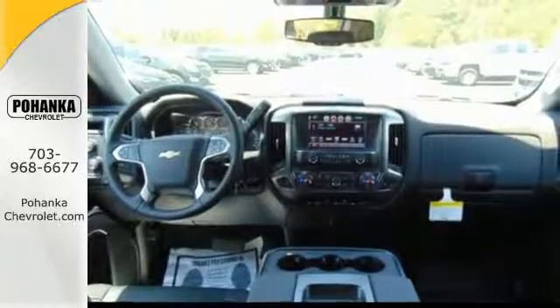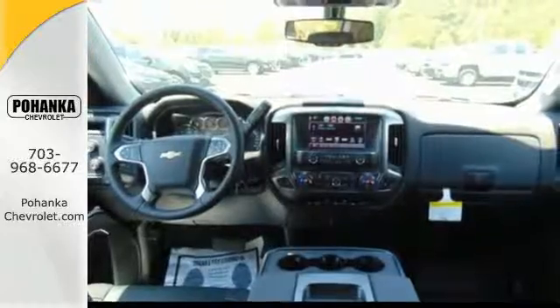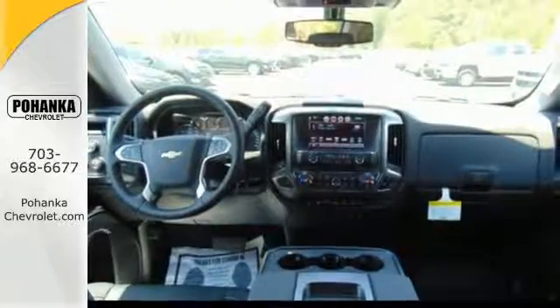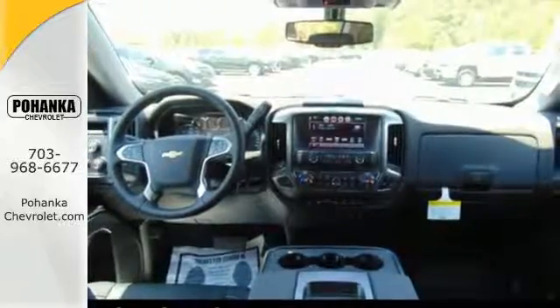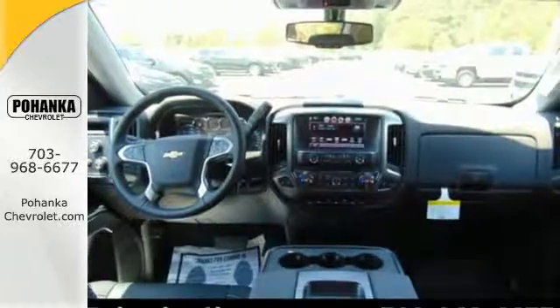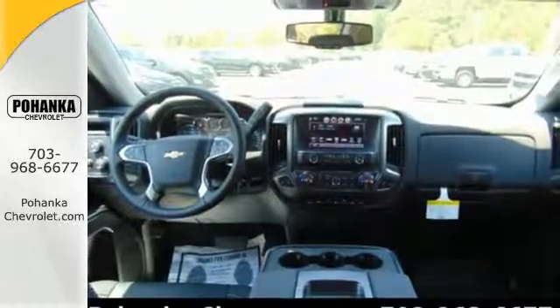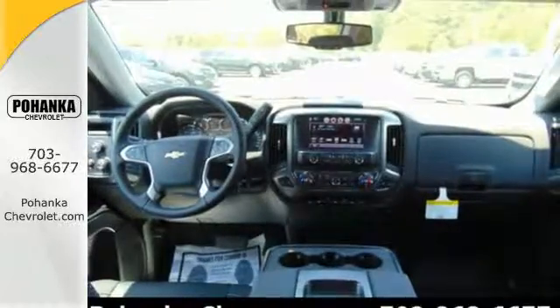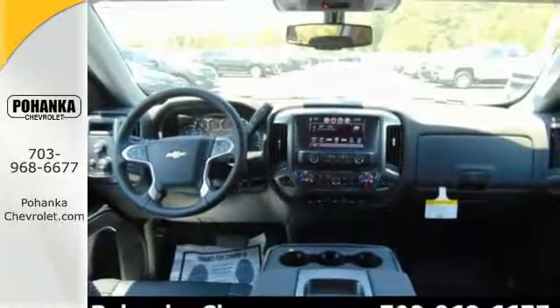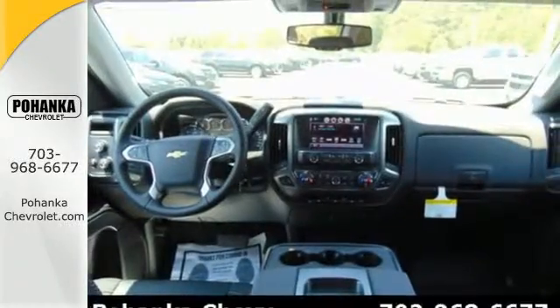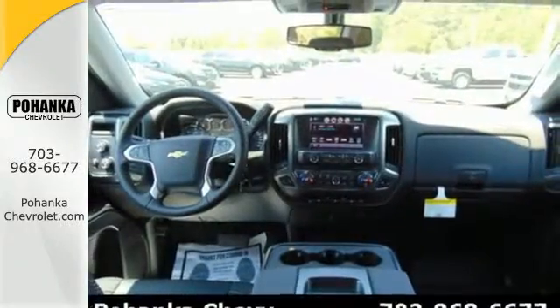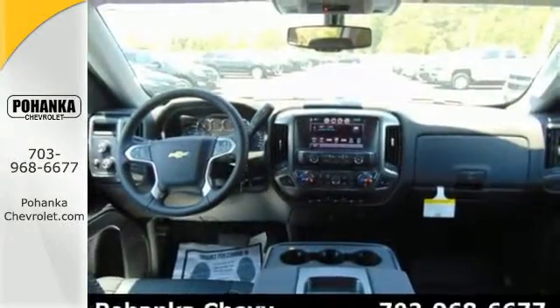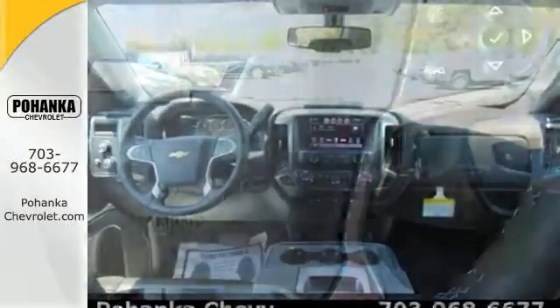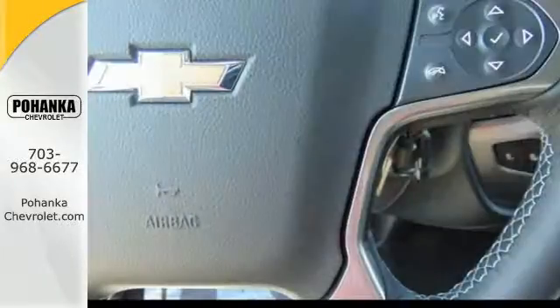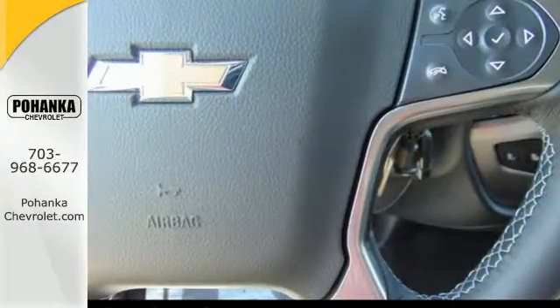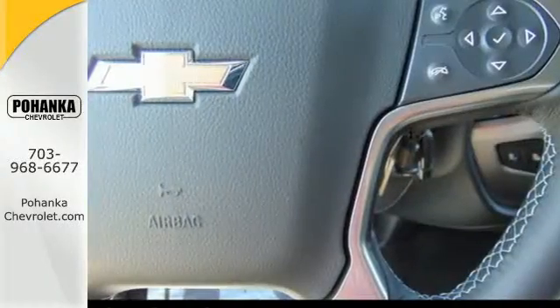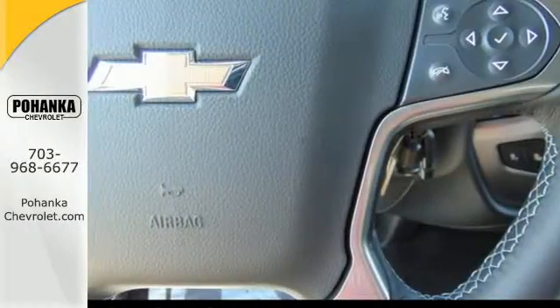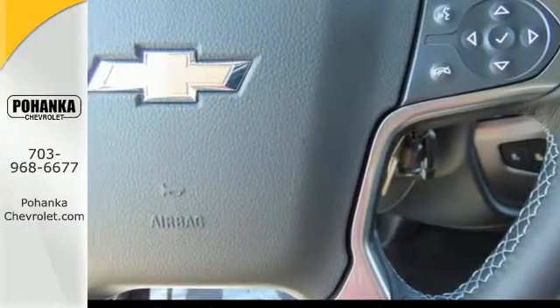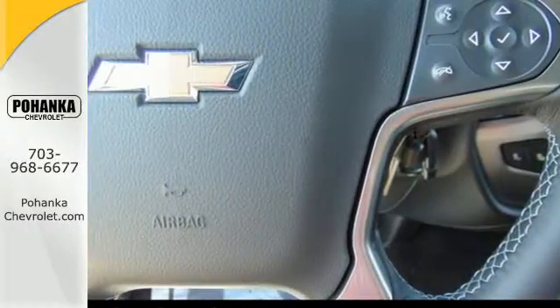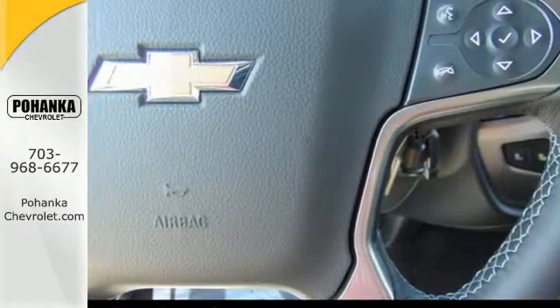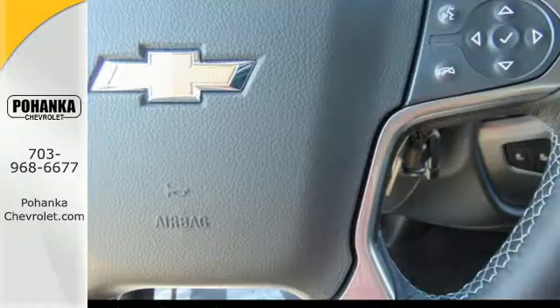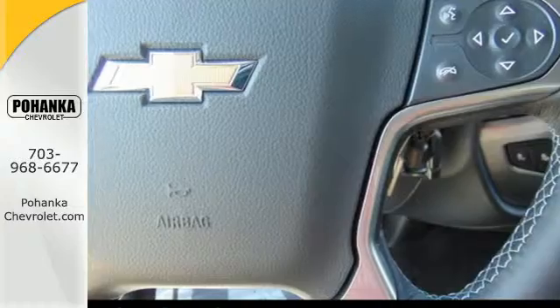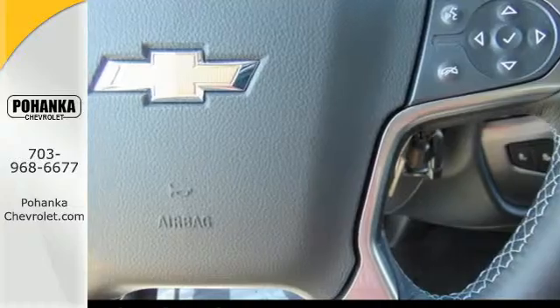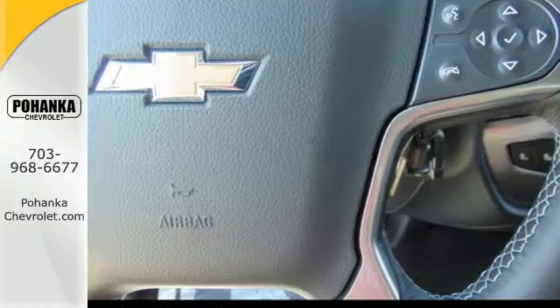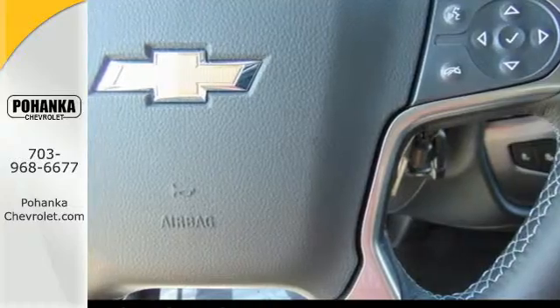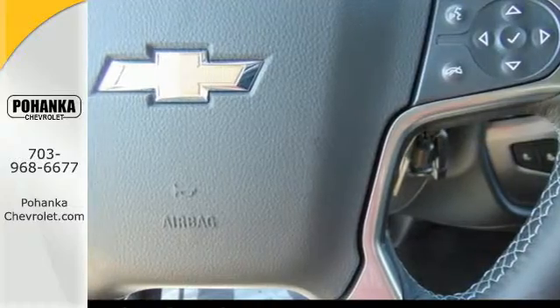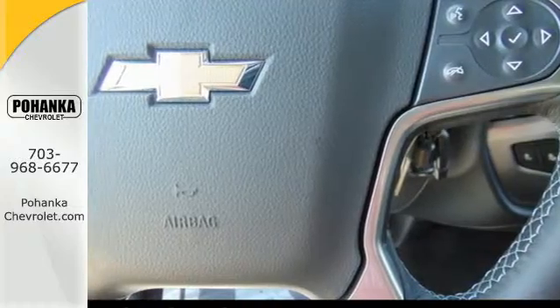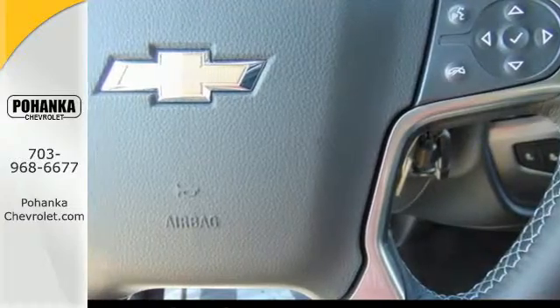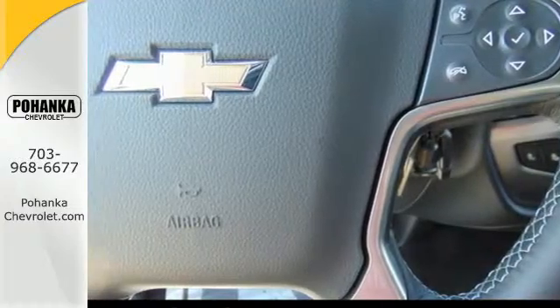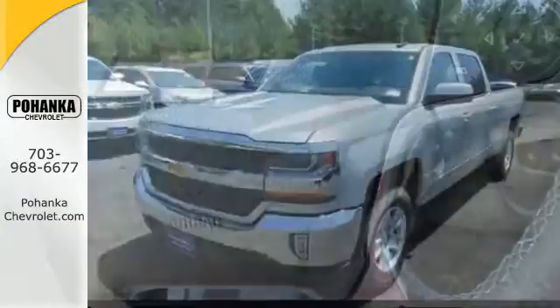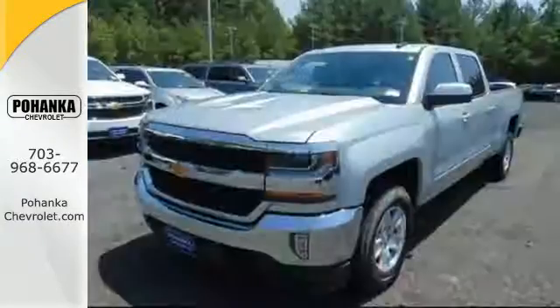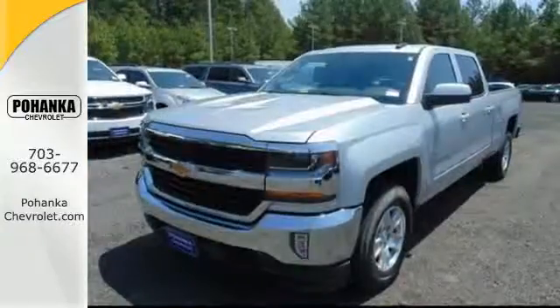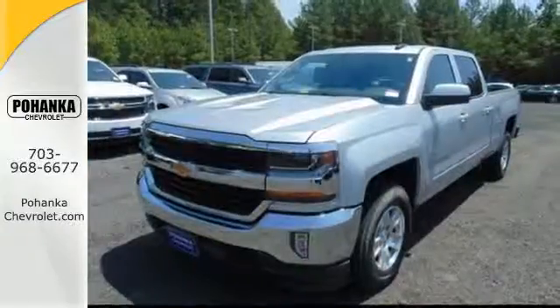Bed rail protectors help protect a cargo box that will haul the heaviest loads, and get in and out easily with a corner step rear bumper.